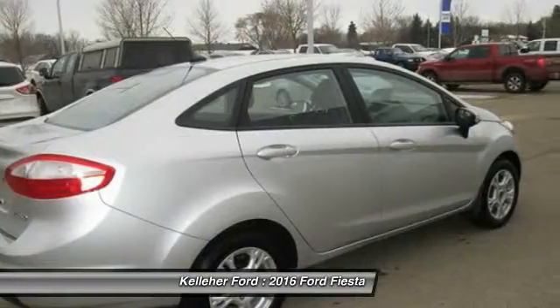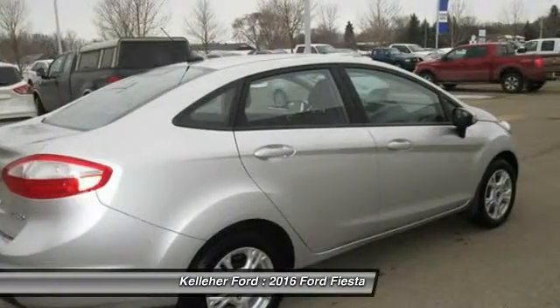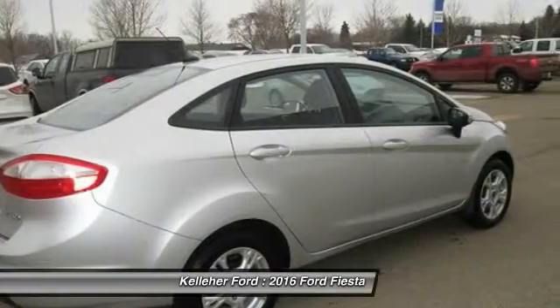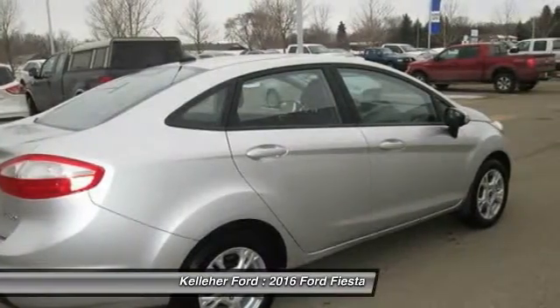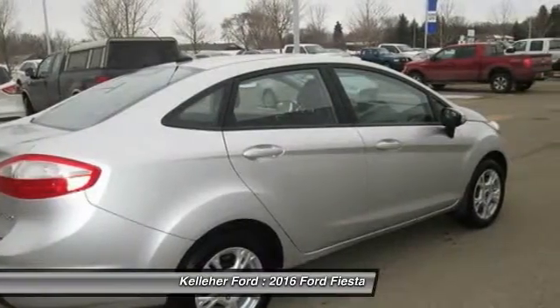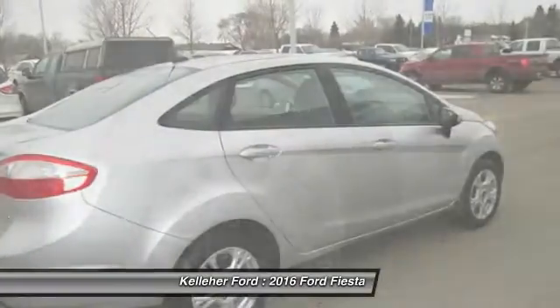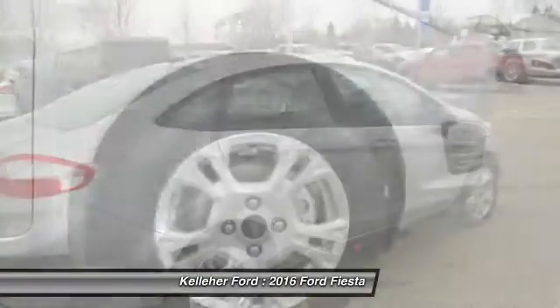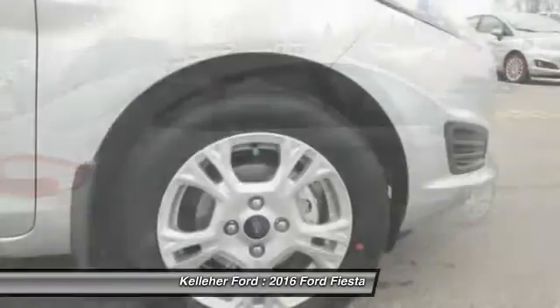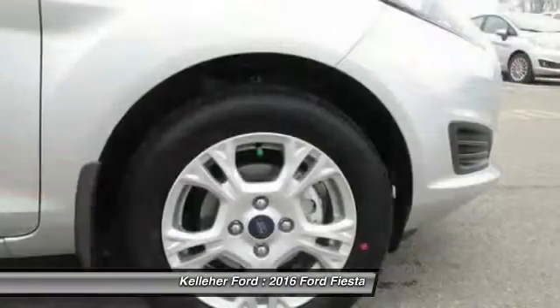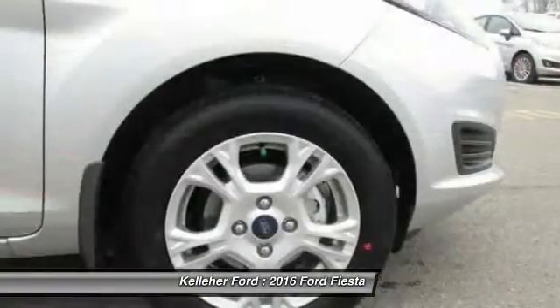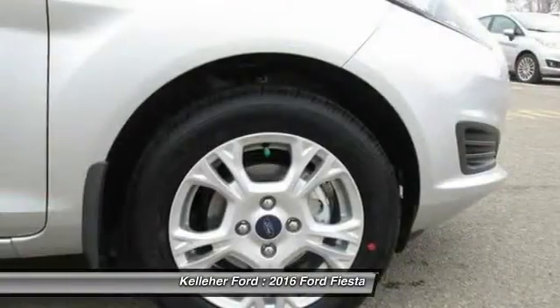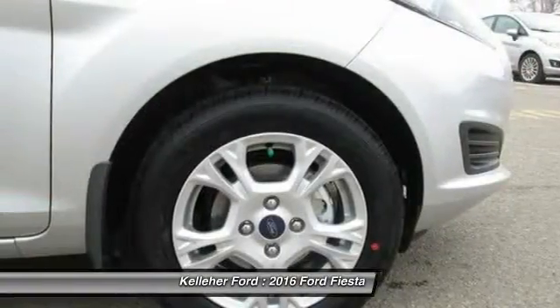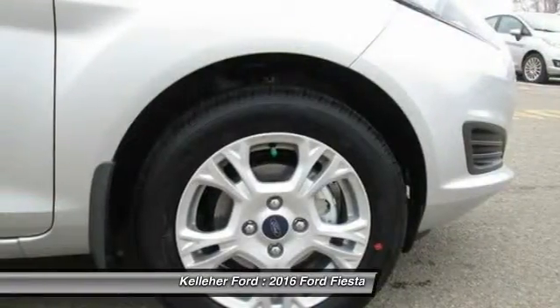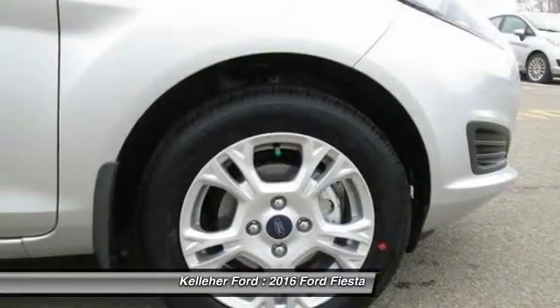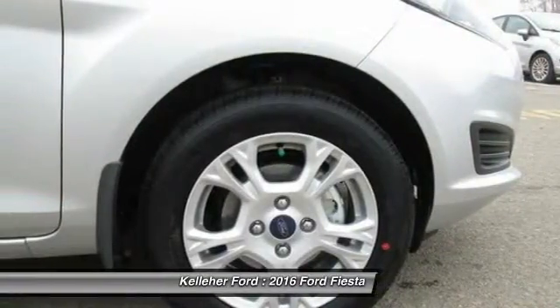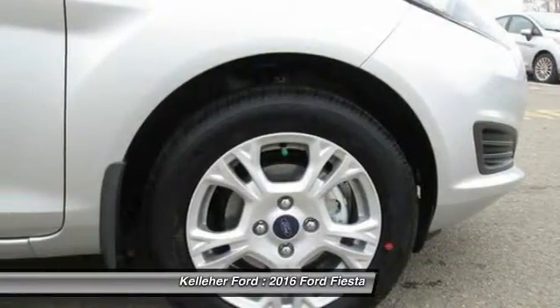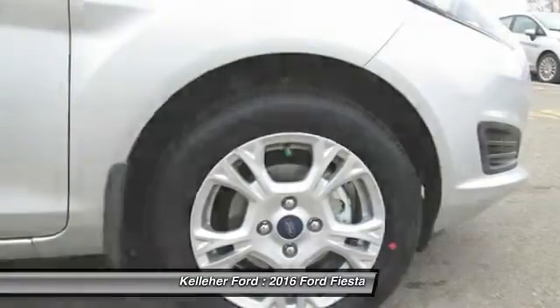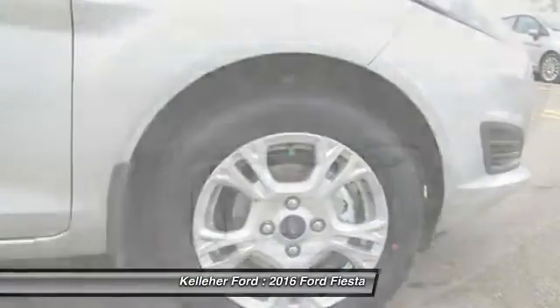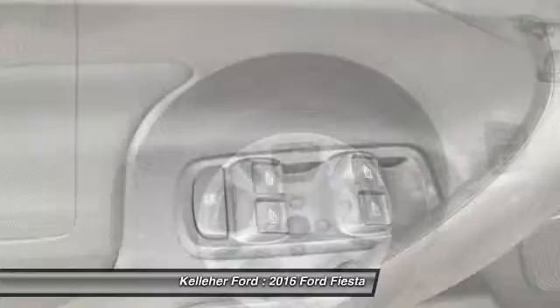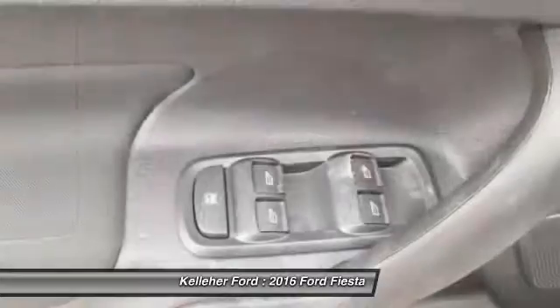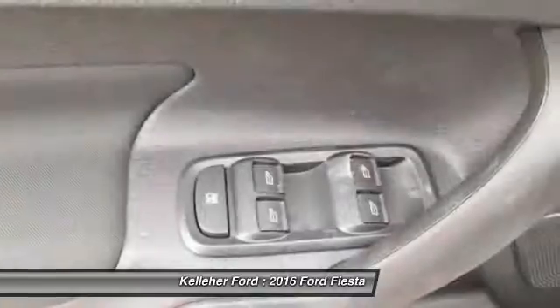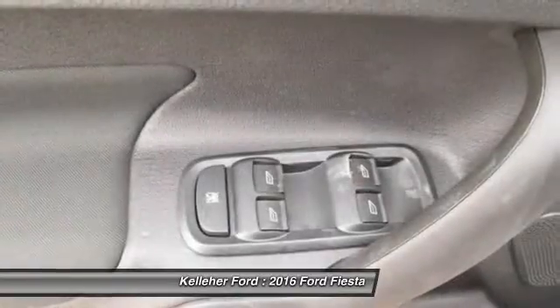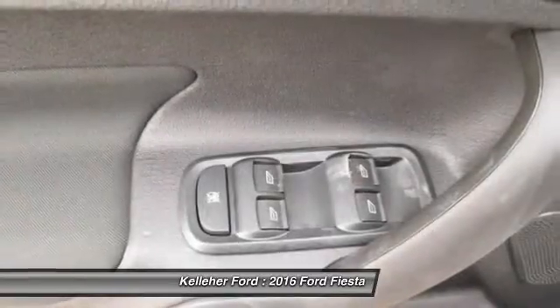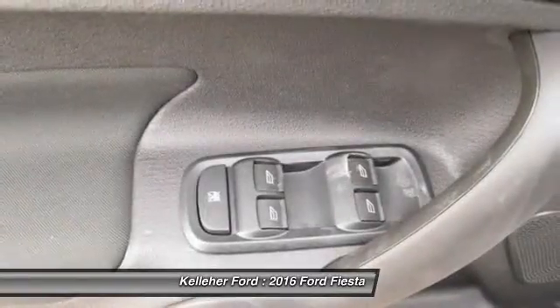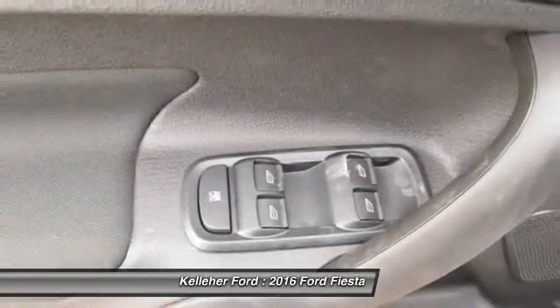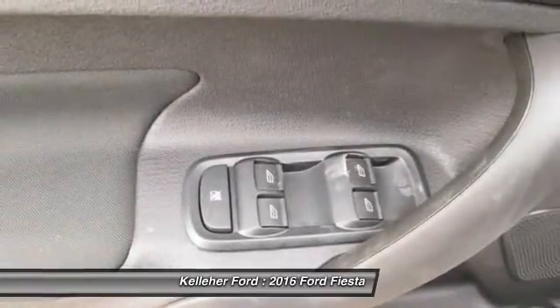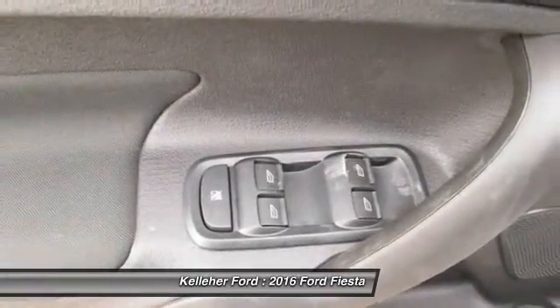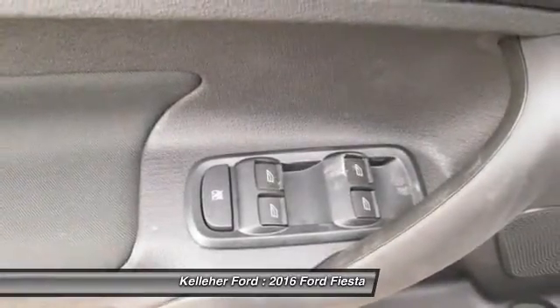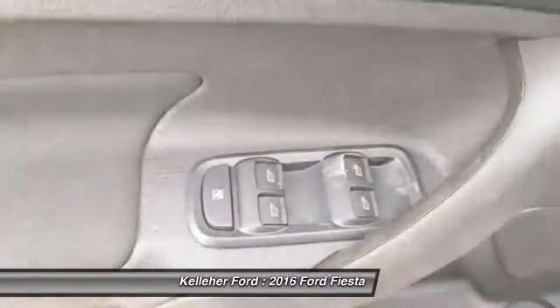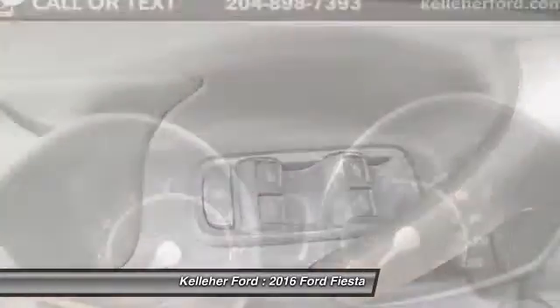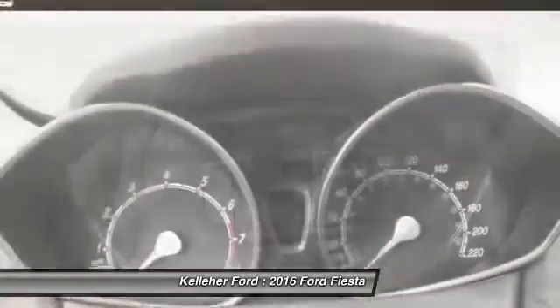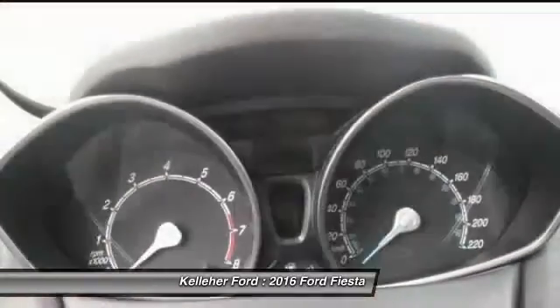Driver airbag, adjustable steering wheel, power steering. This beauty will make even your house keys jealous. Drive it today.